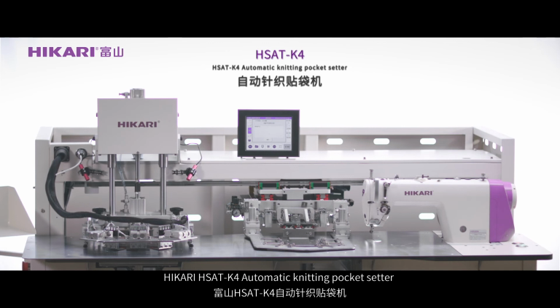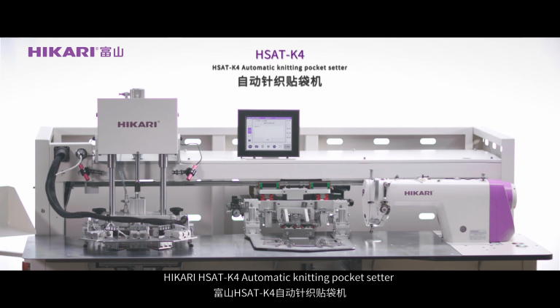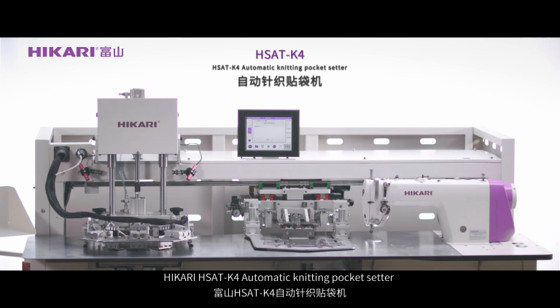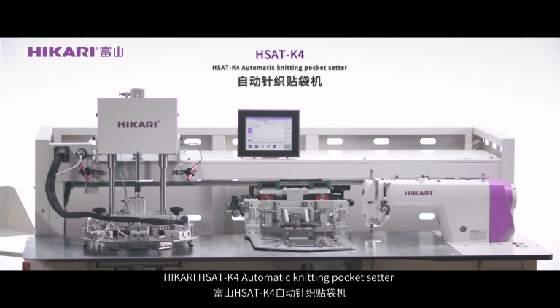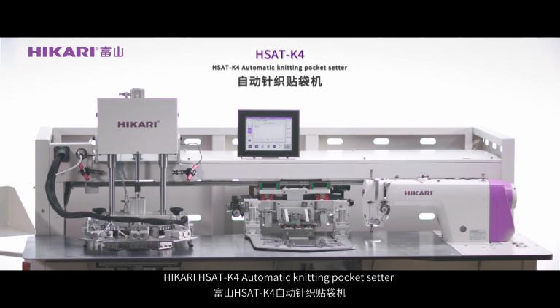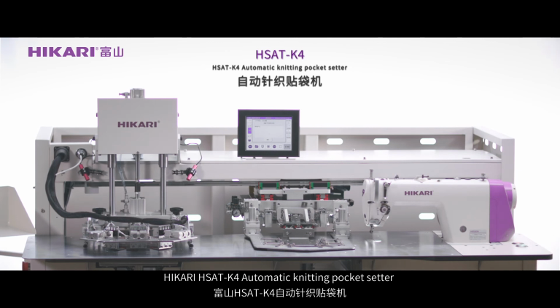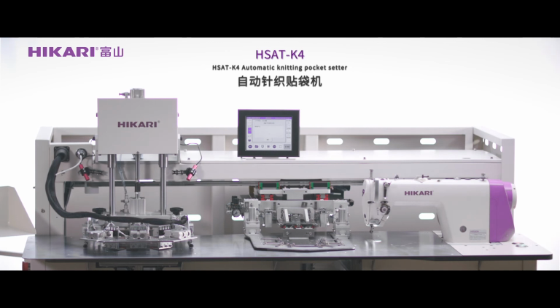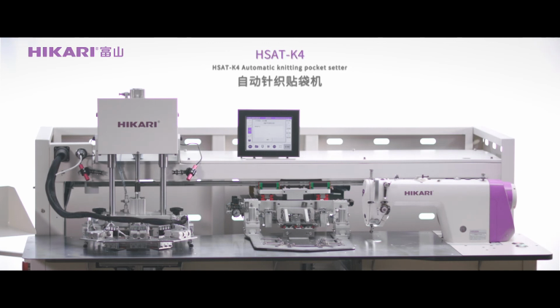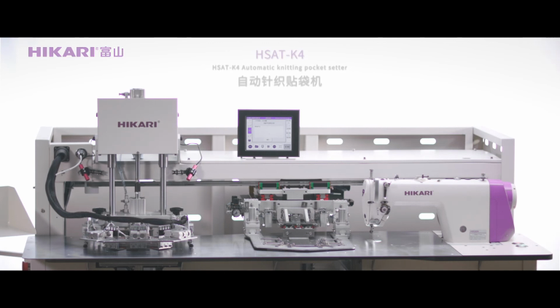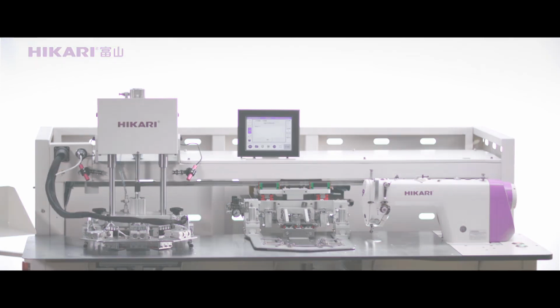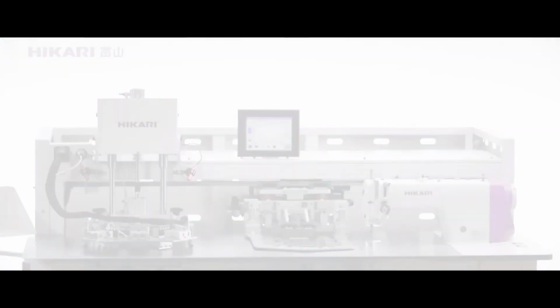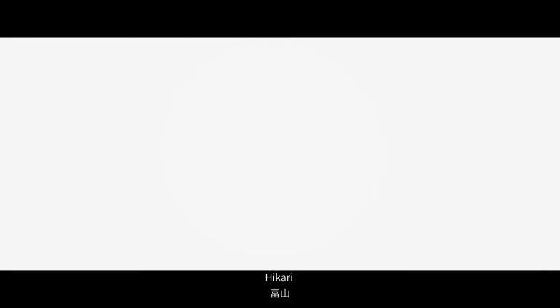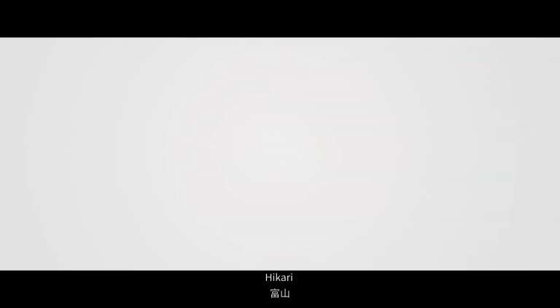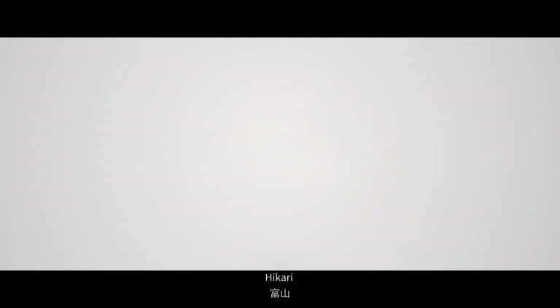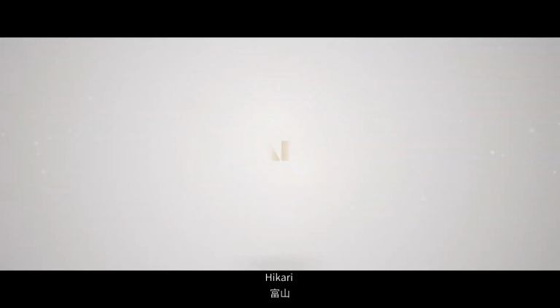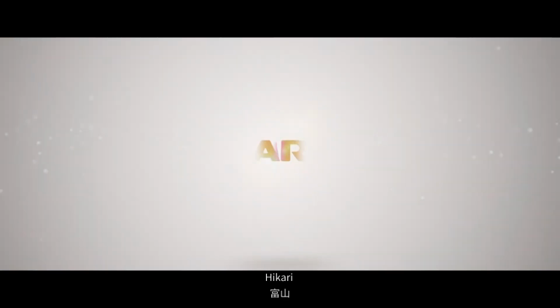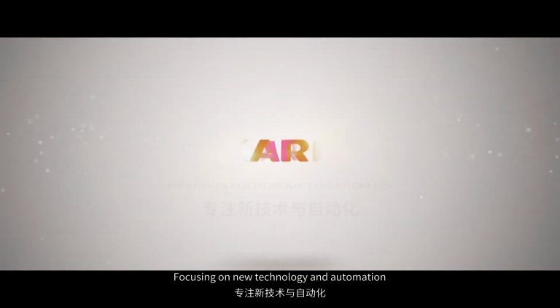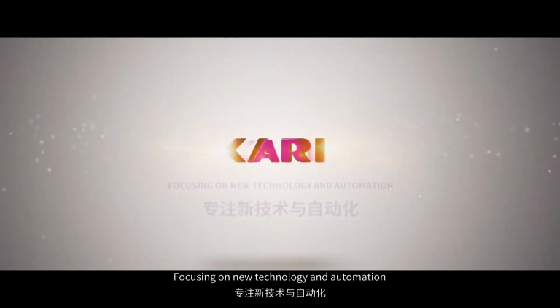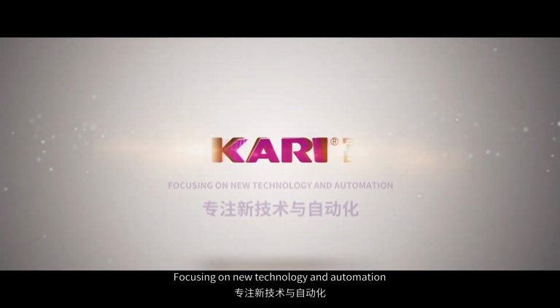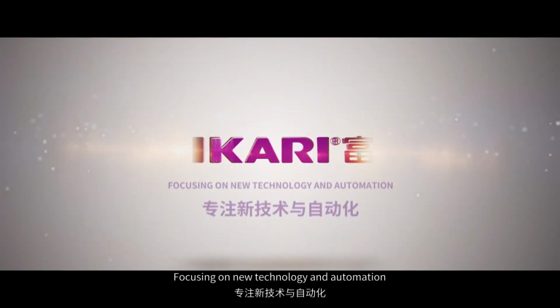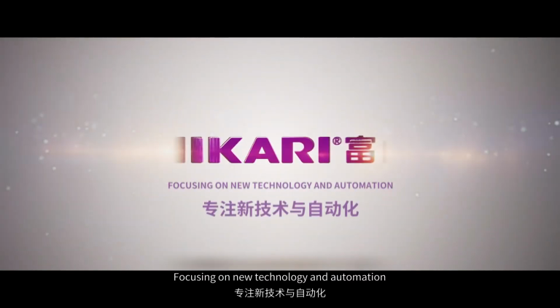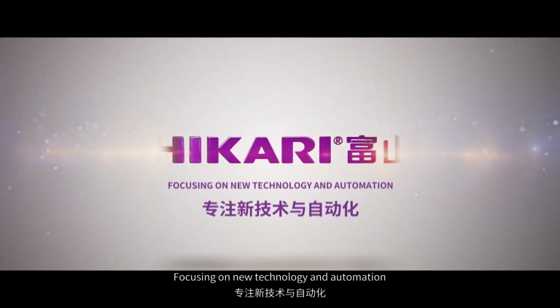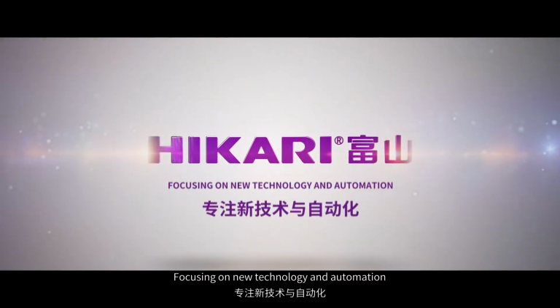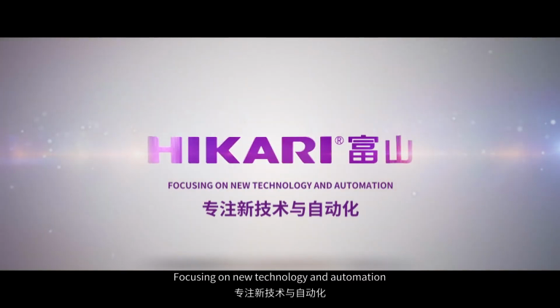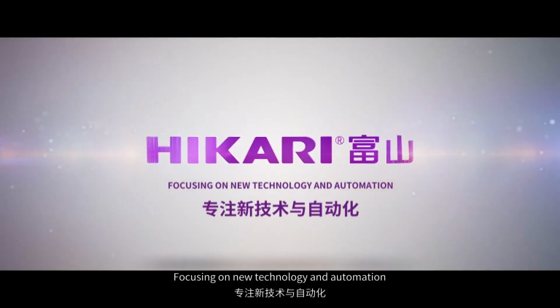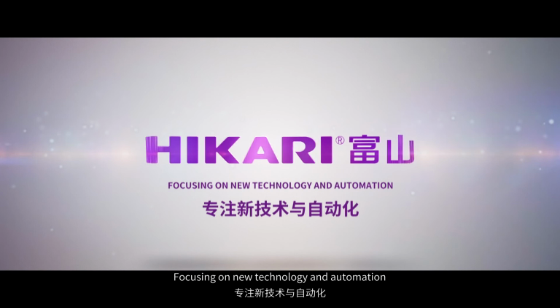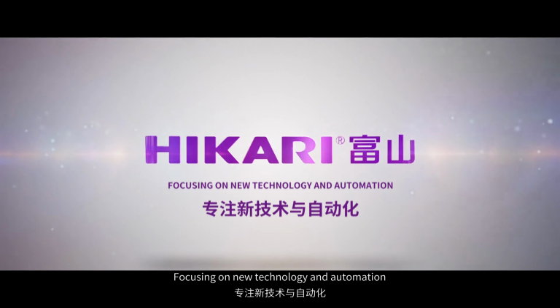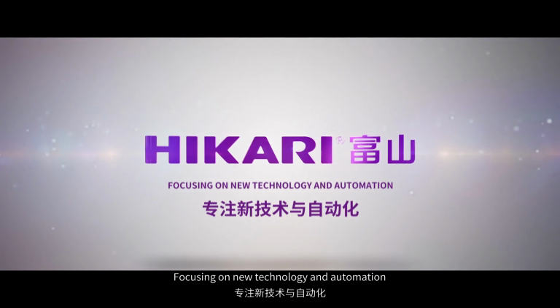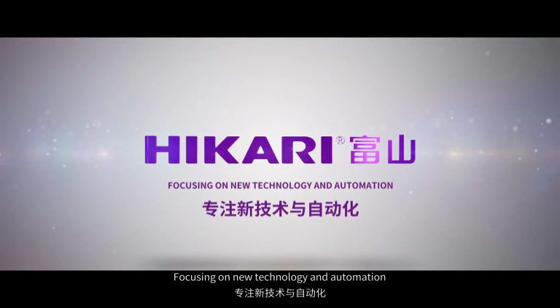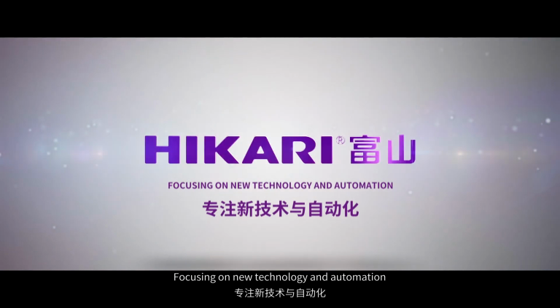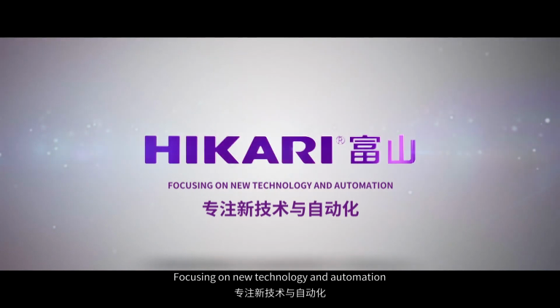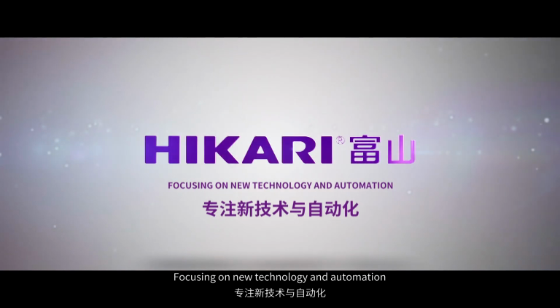Hikali HS80-K4 Automatic Knitting Pocket Setter. Hikali — Focusing on New Technology and Automation.